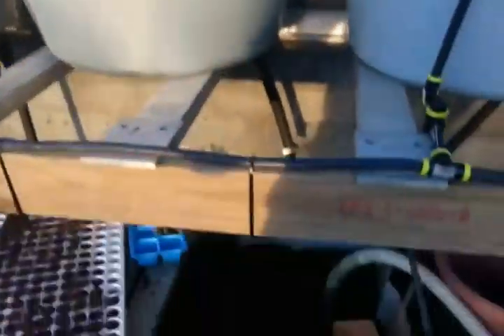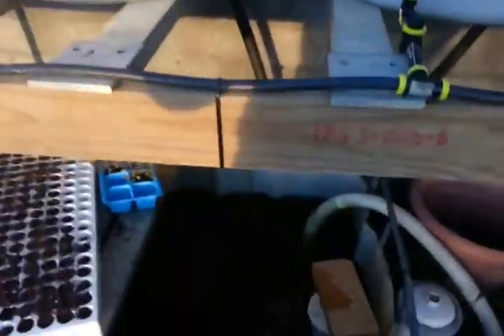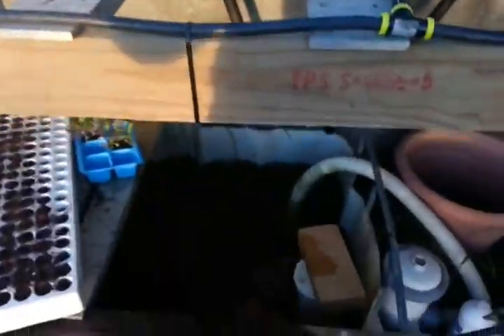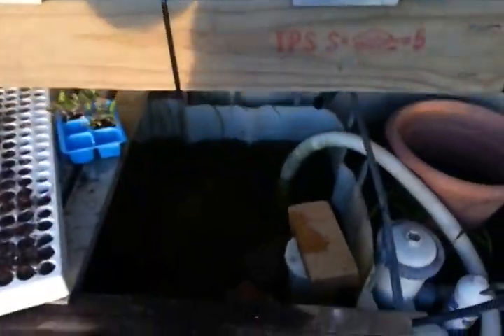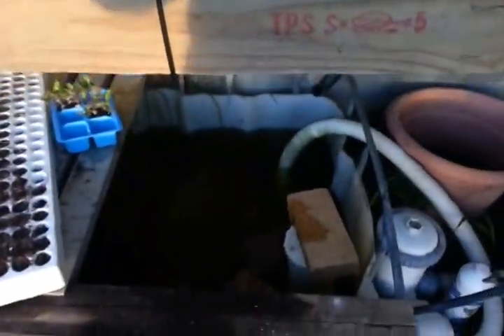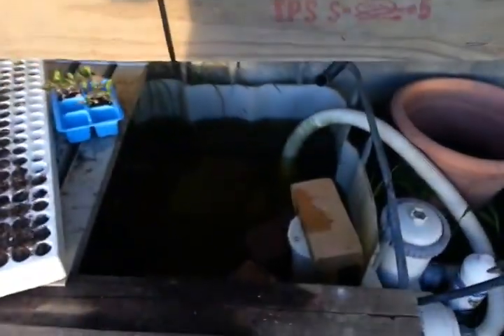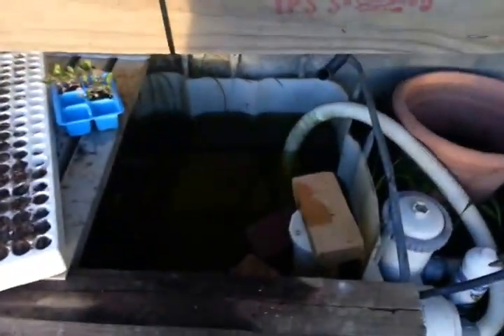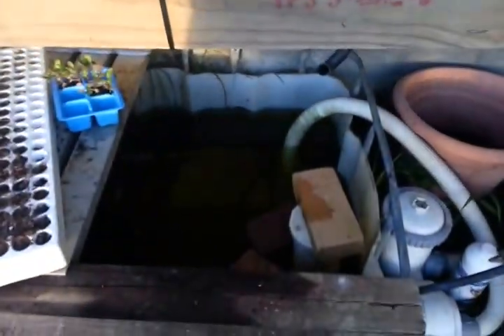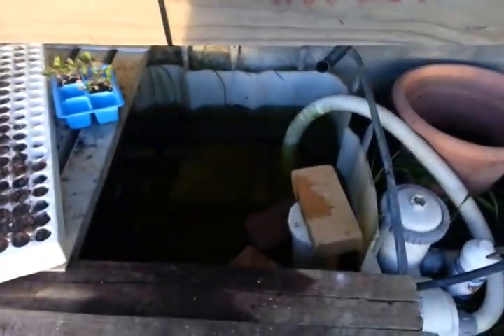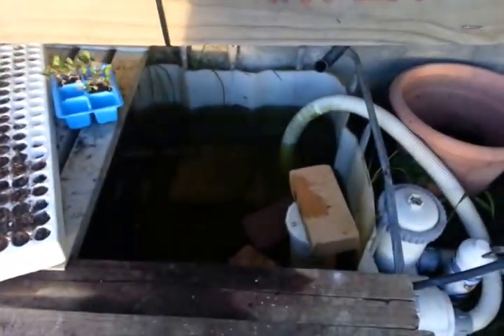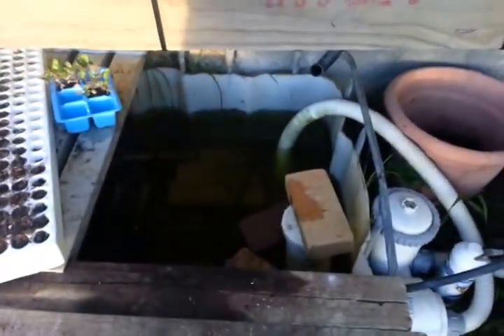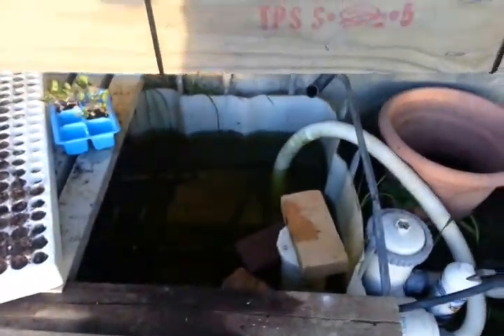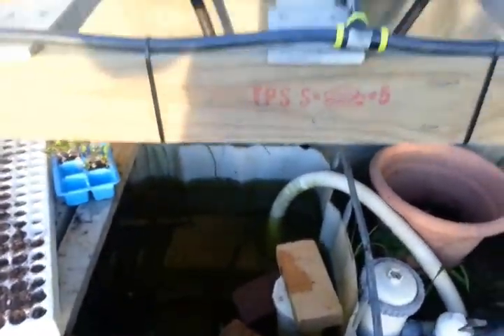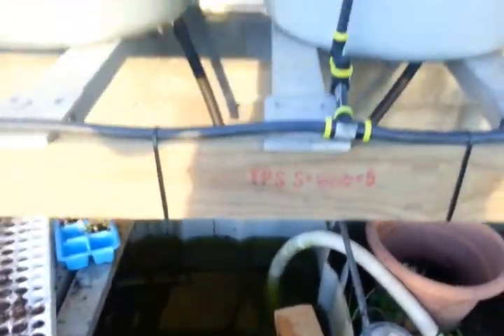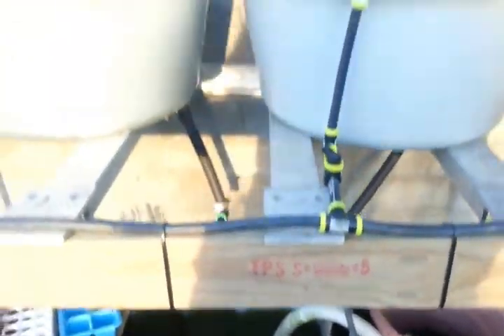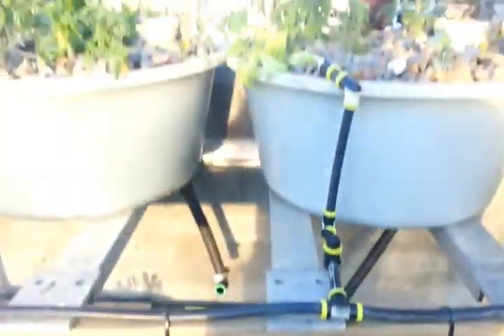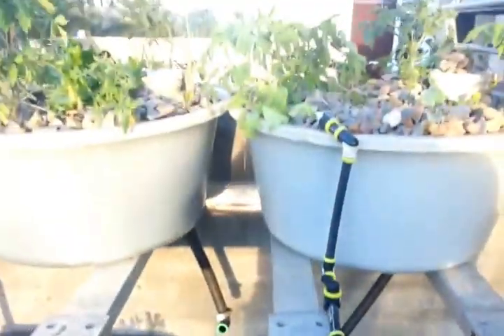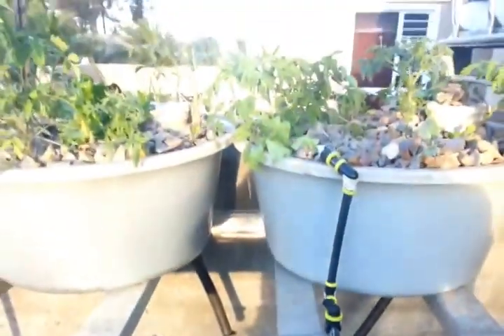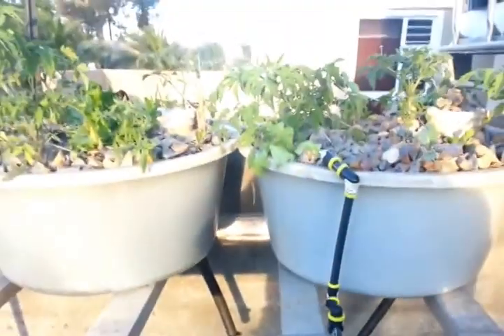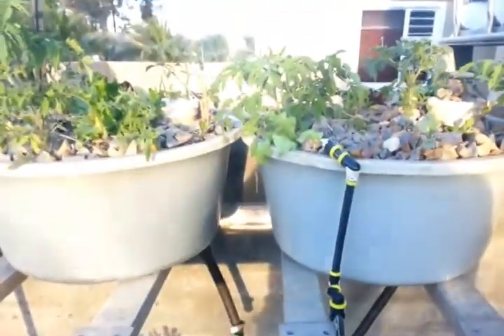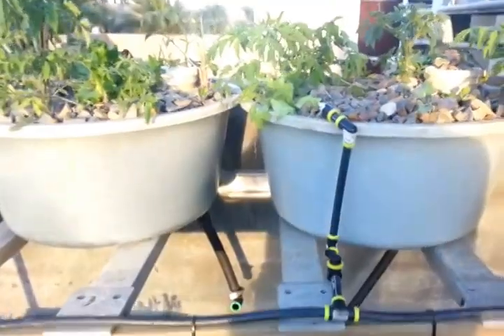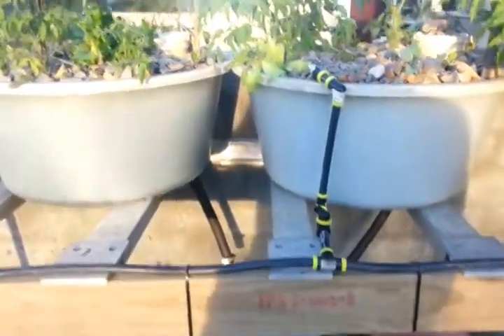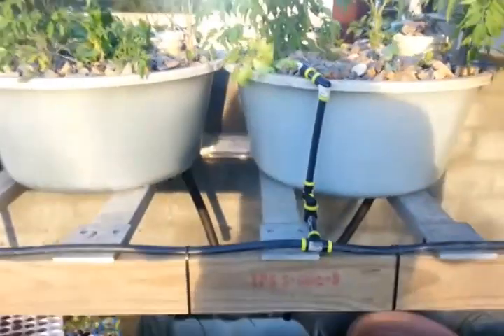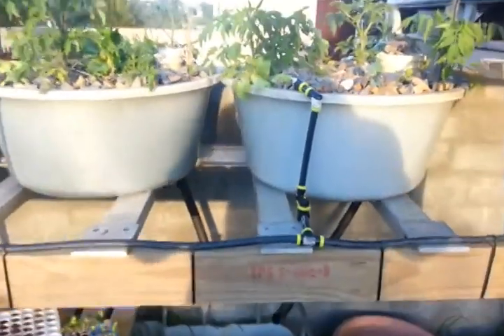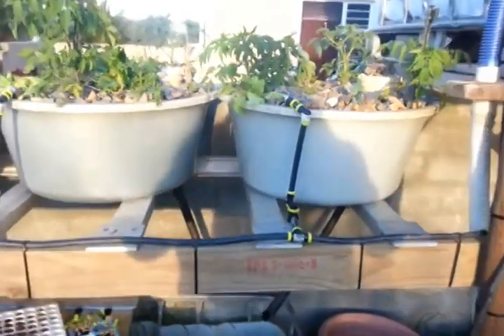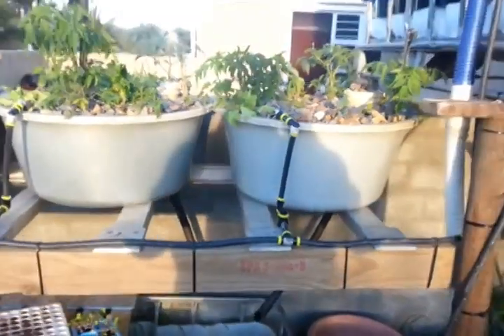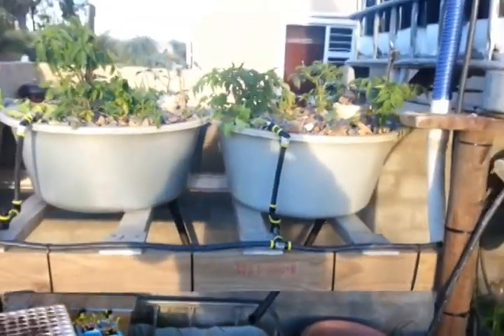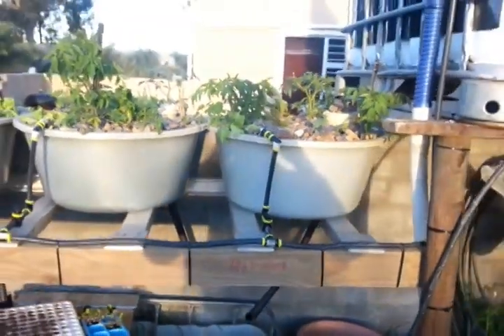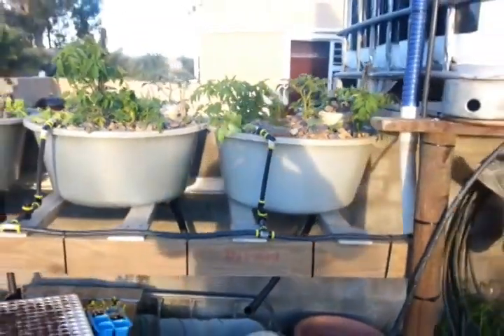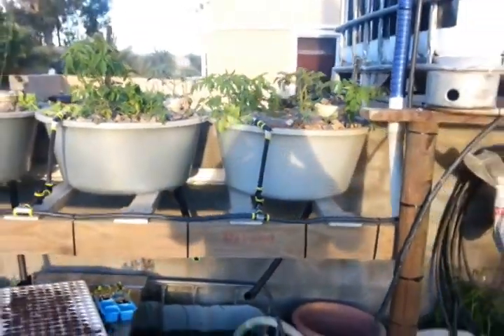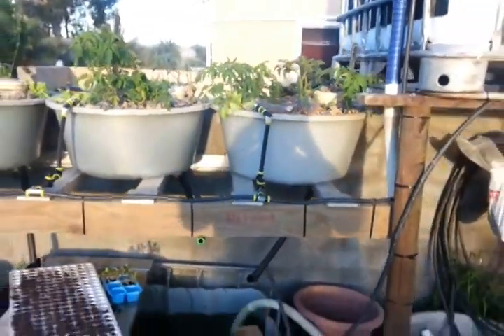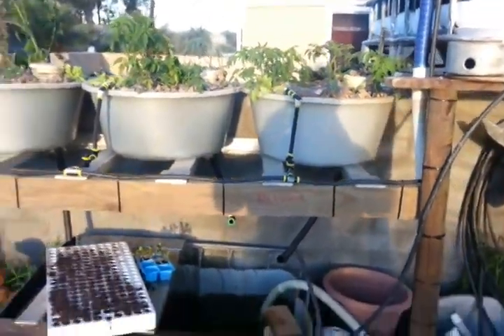You'll see there's a bit of algae in the water, but that's just the algae bloom in the beginning. And that's basically what it looks like.